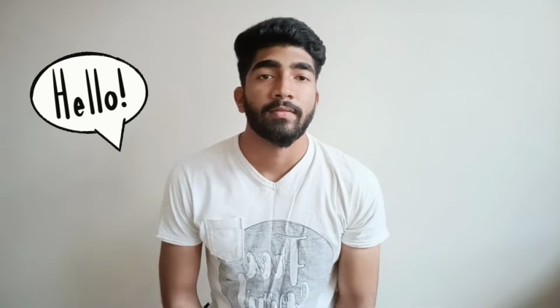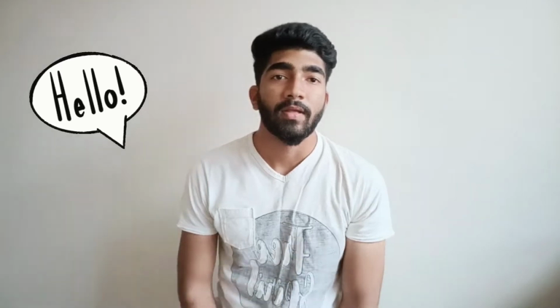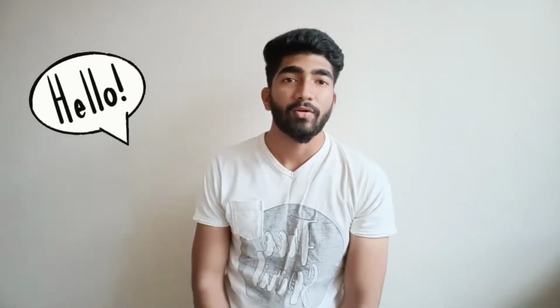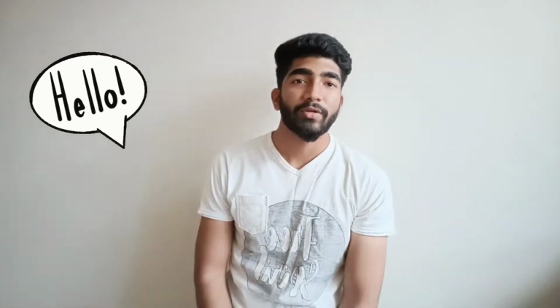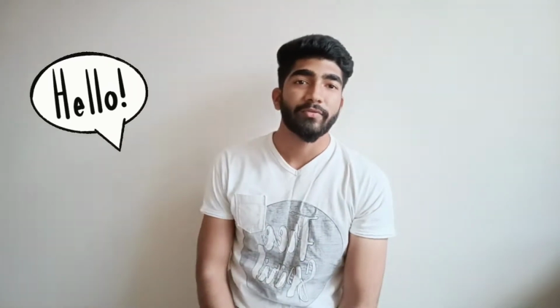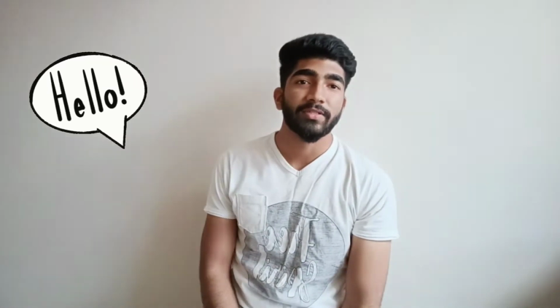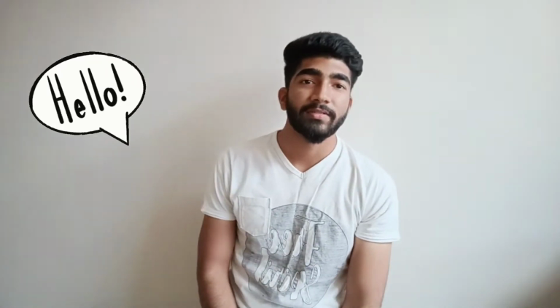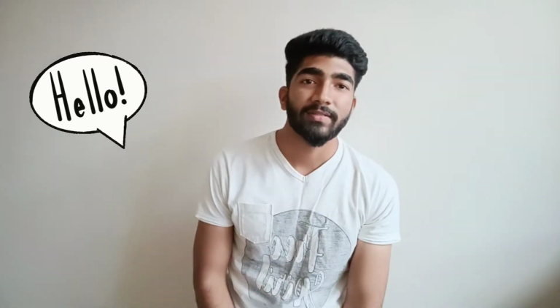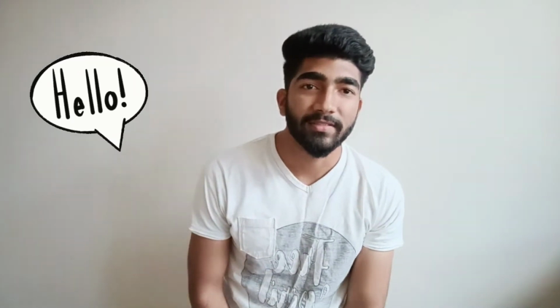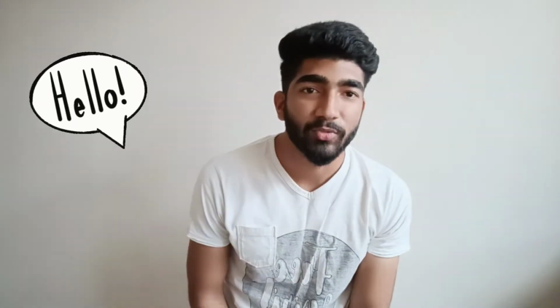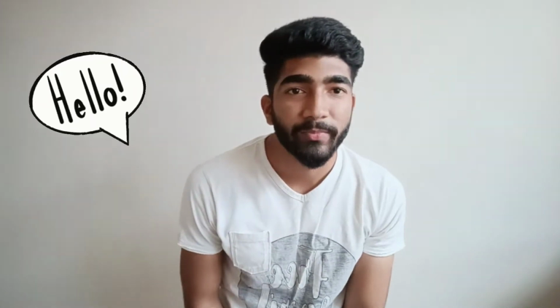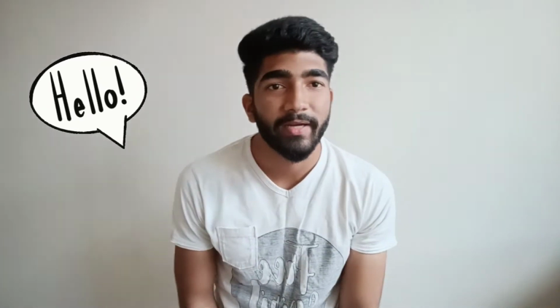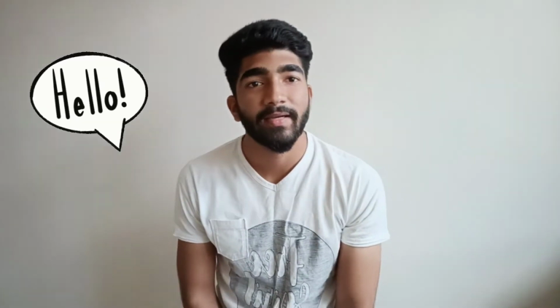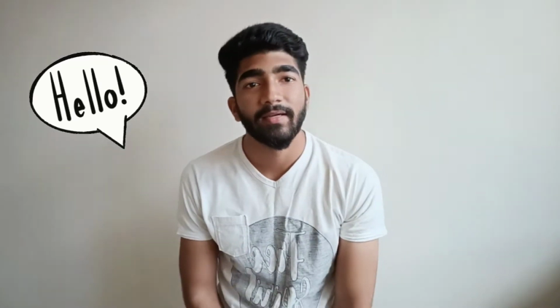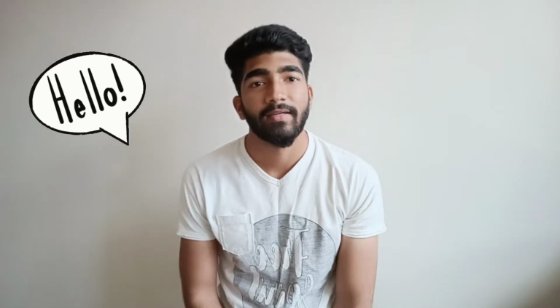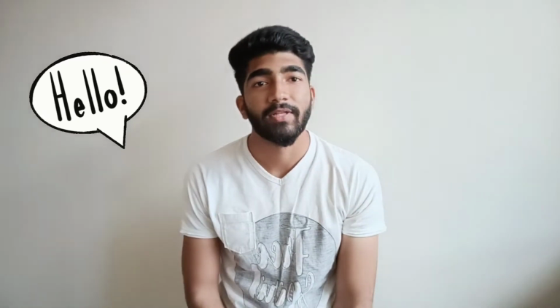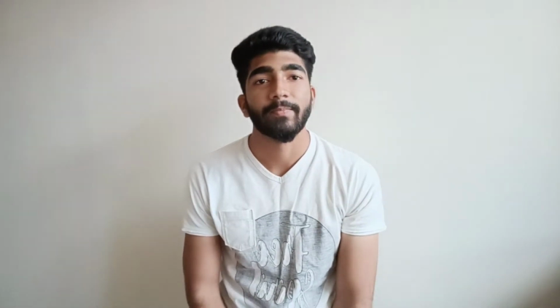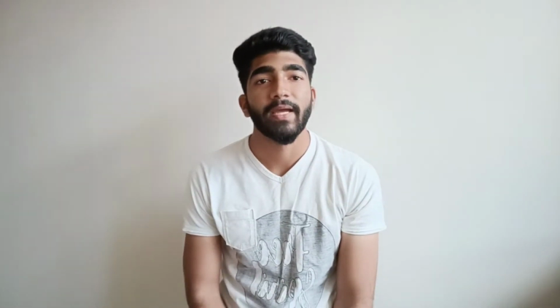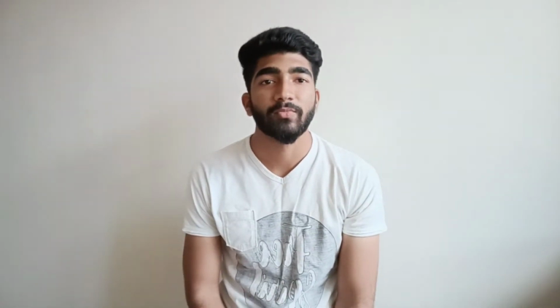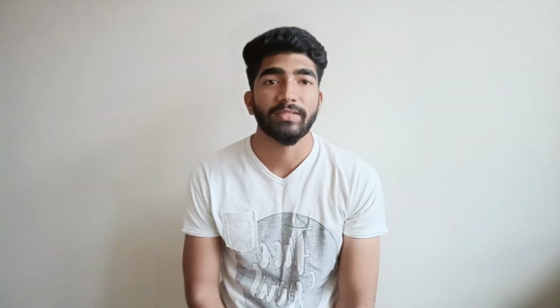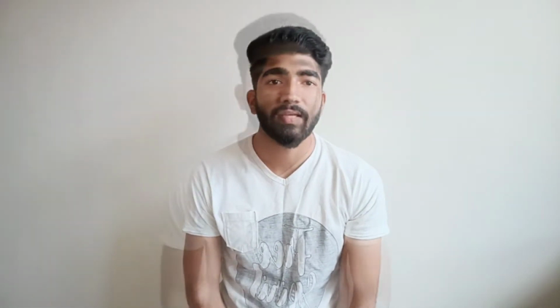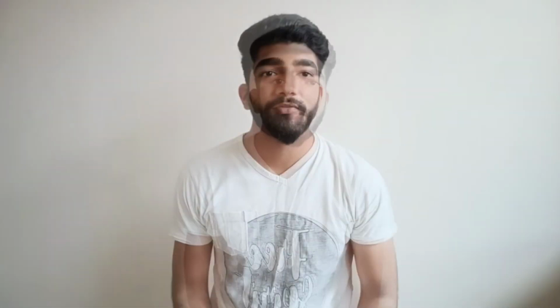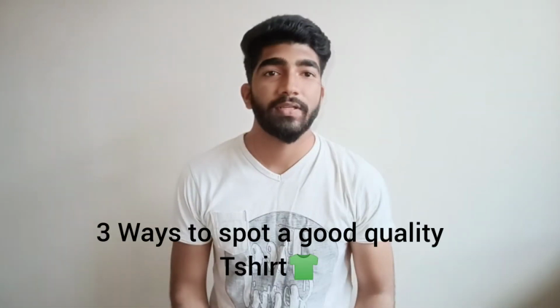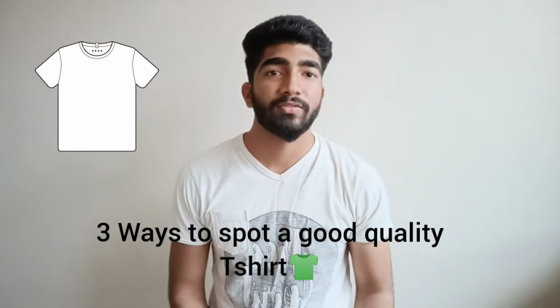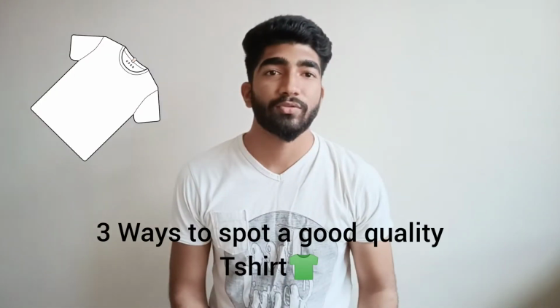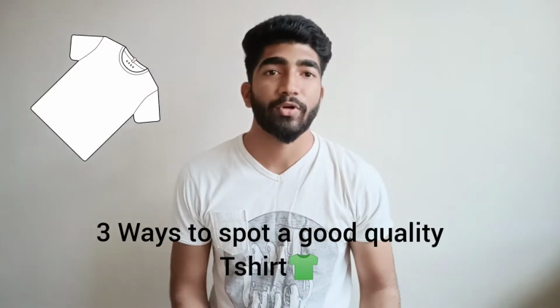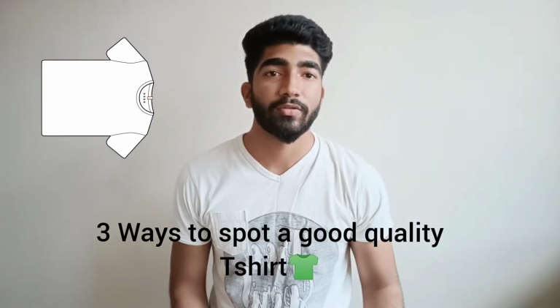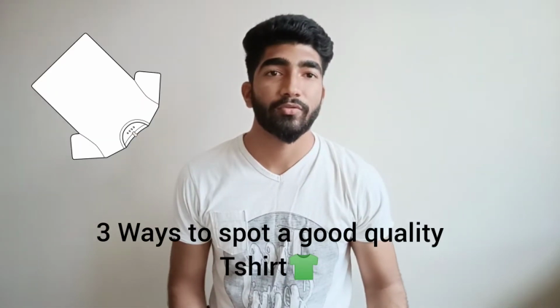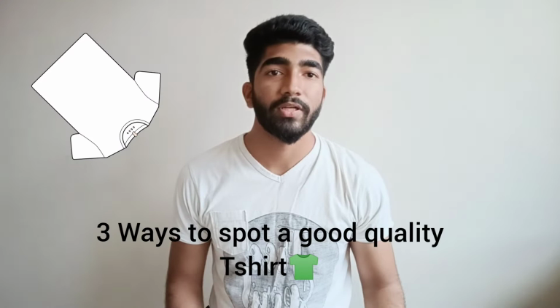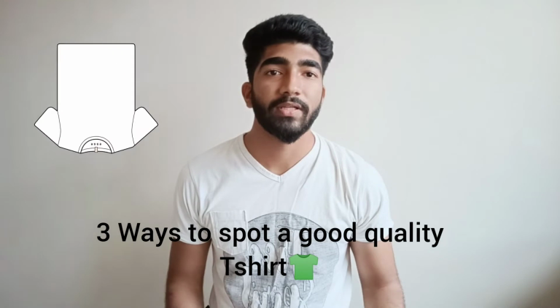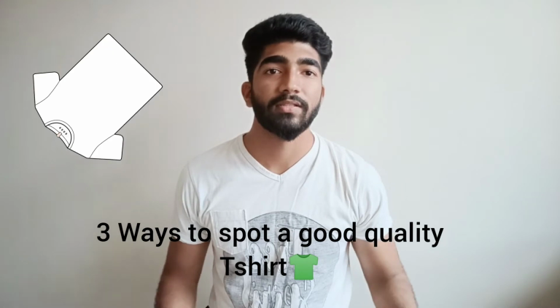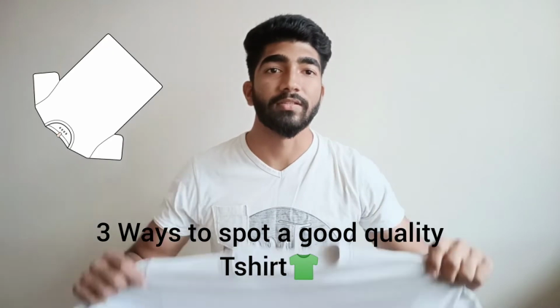Hello everyone, this is Movin Pranya. Welcome back to my channel. Three ways to spot a good quality t-shirt.